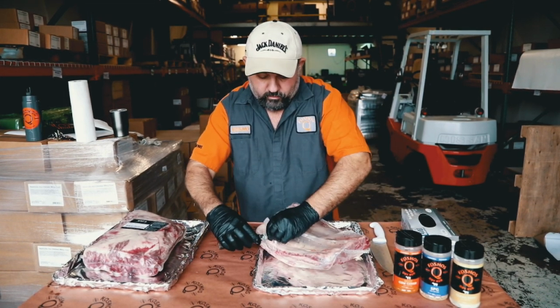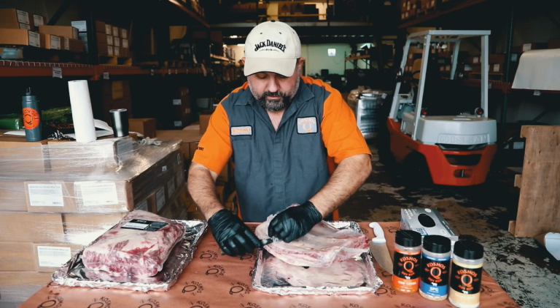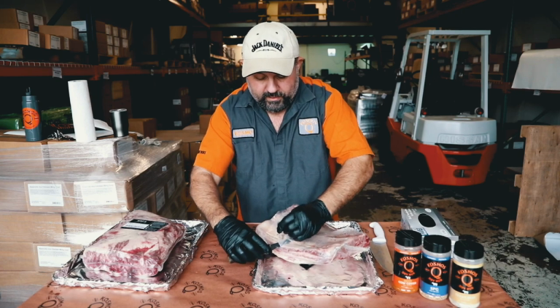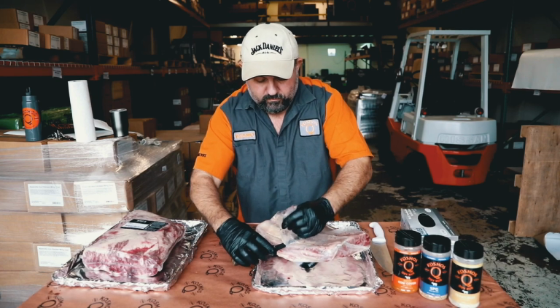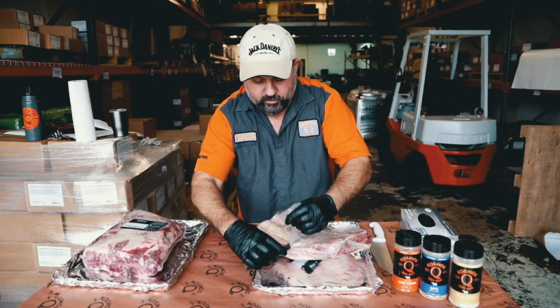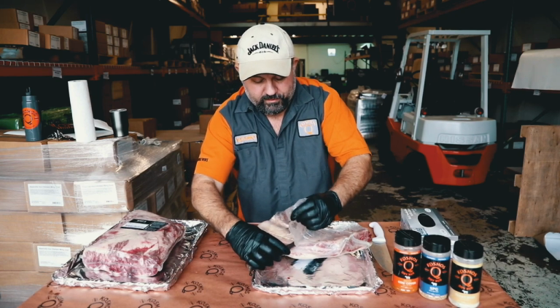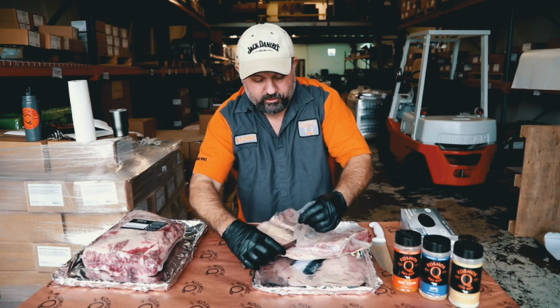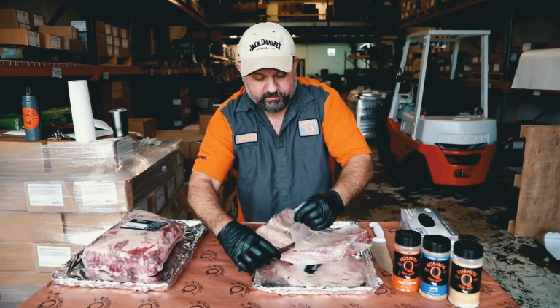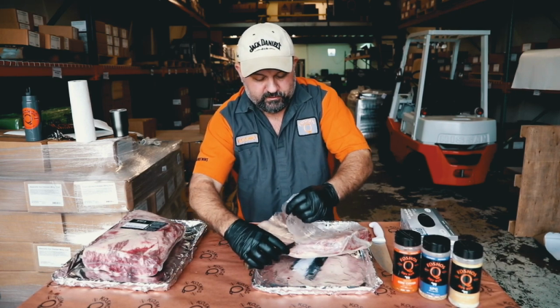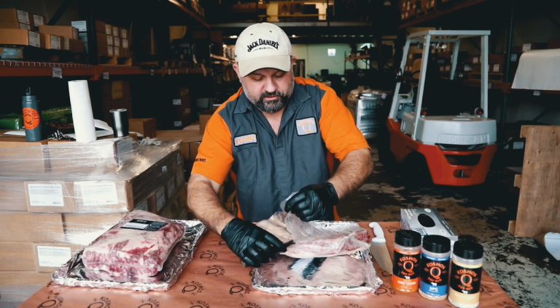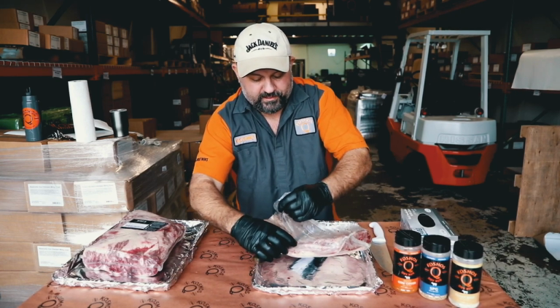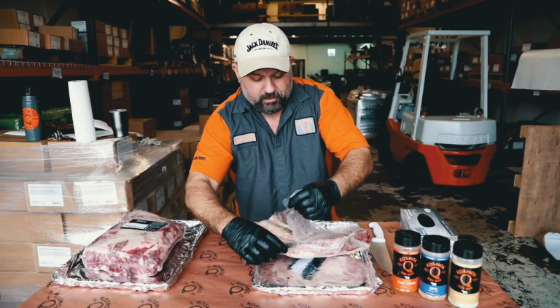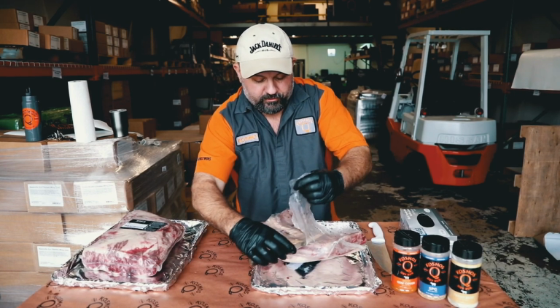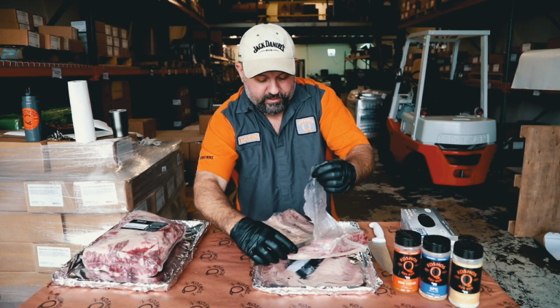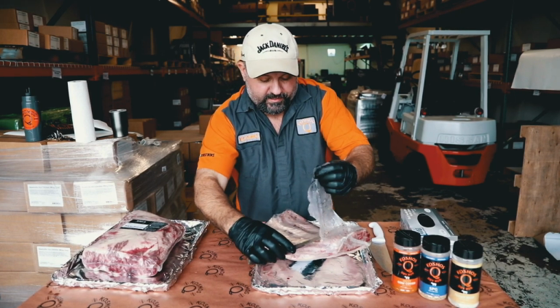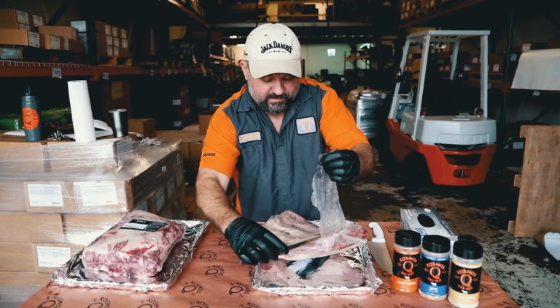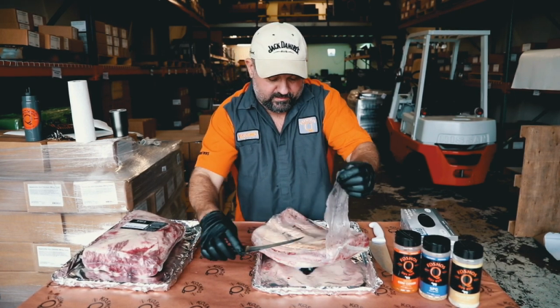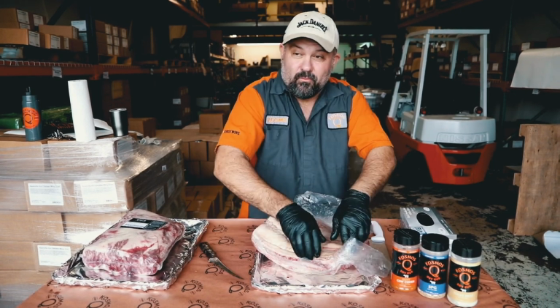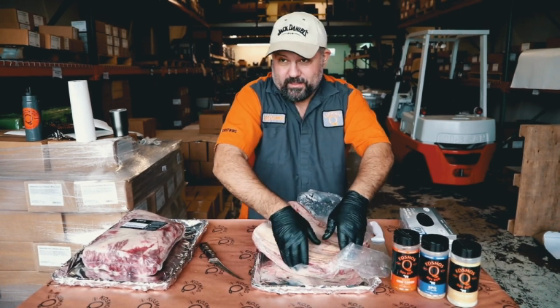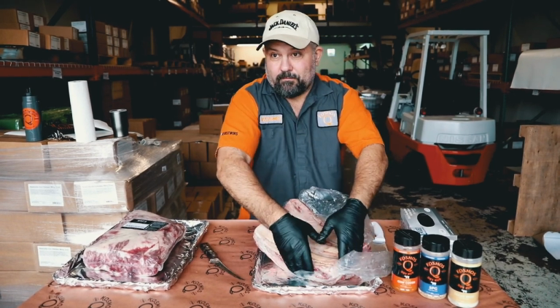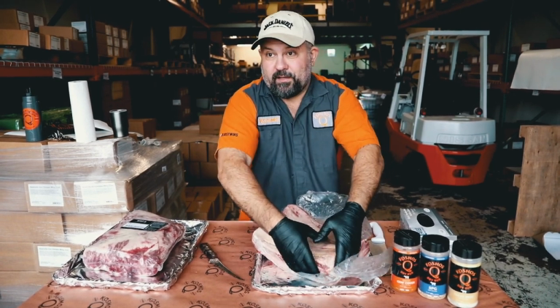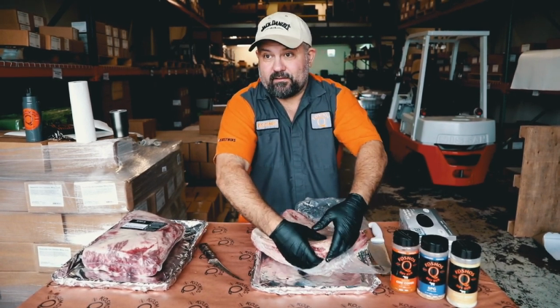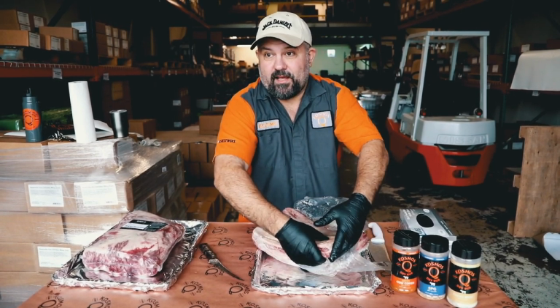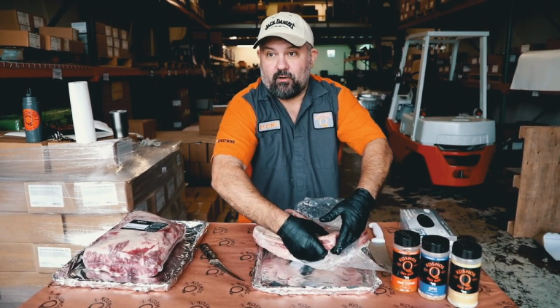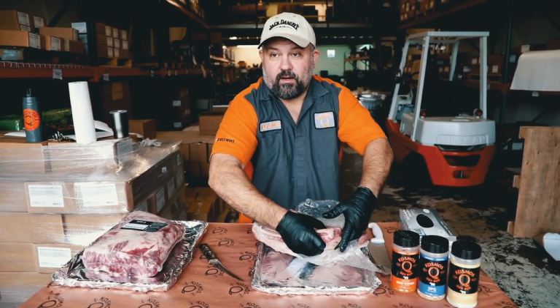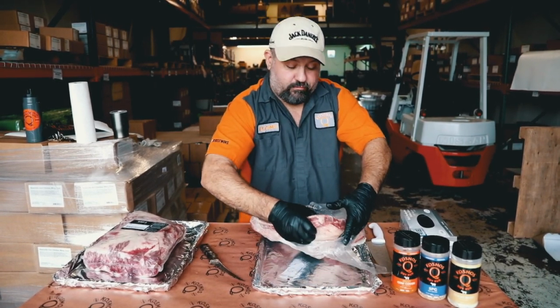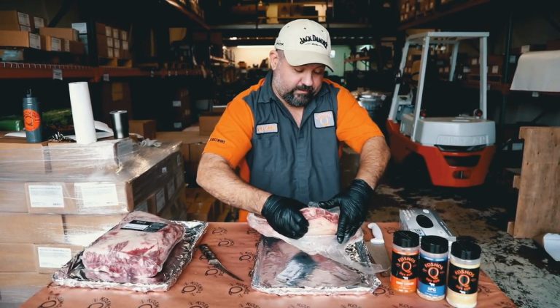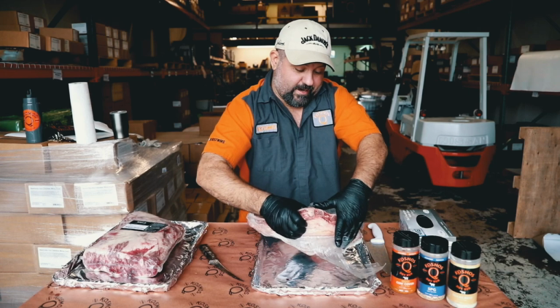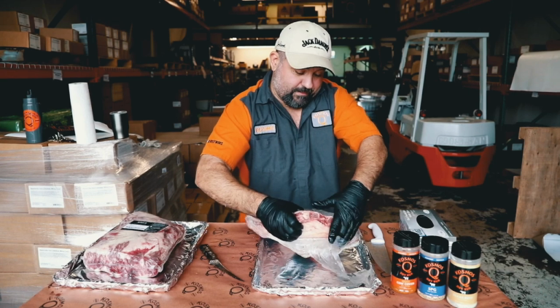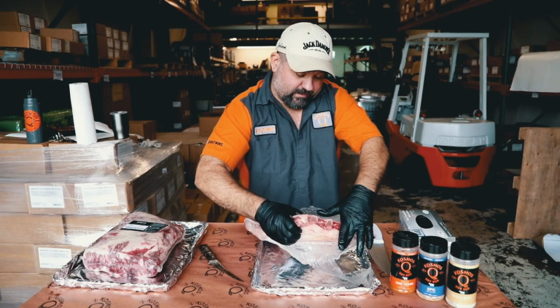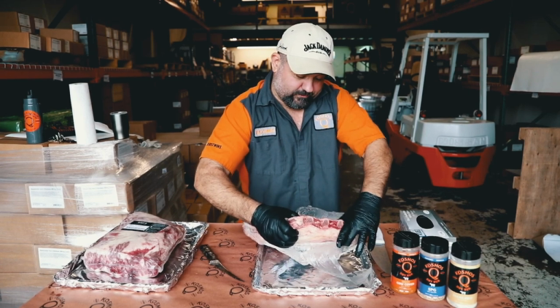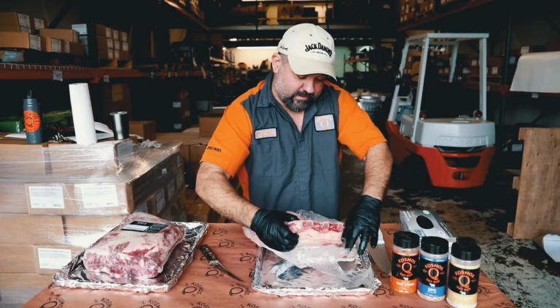We're going to be cooking these on the stick burner today. We've got the pit, the L-ray, running right at about 300.